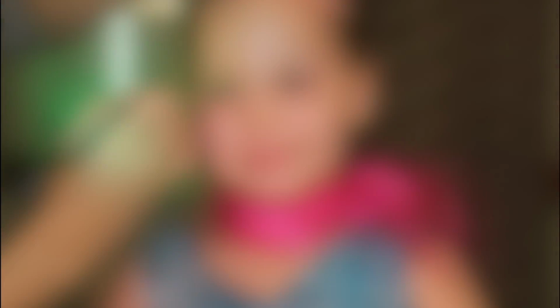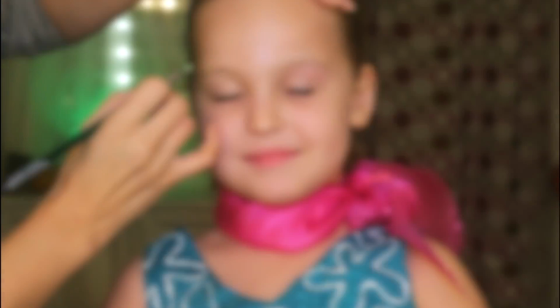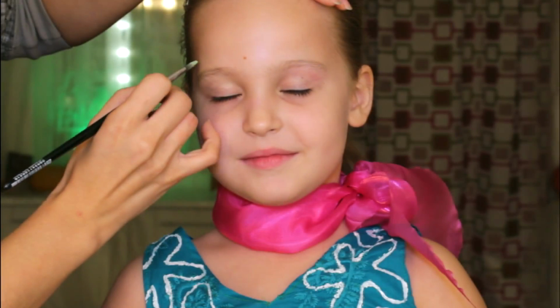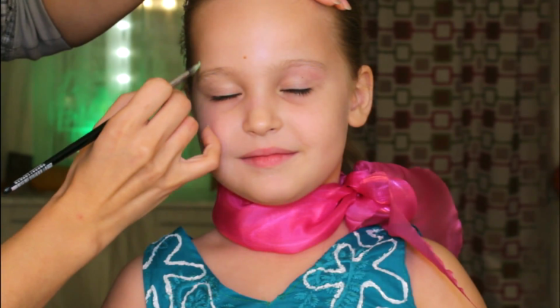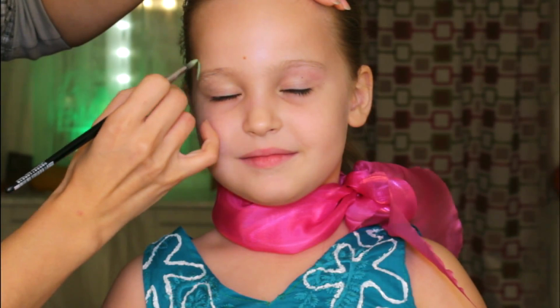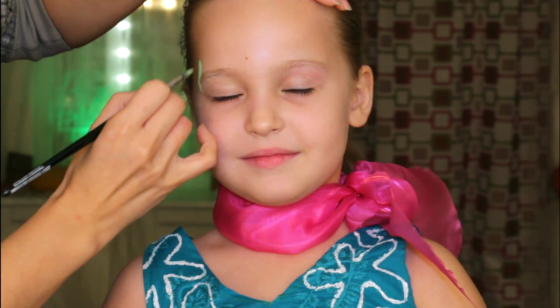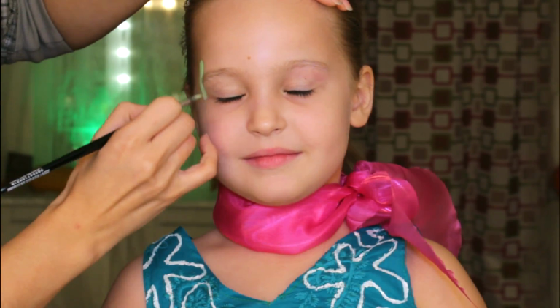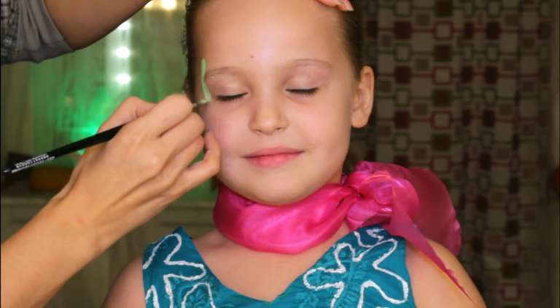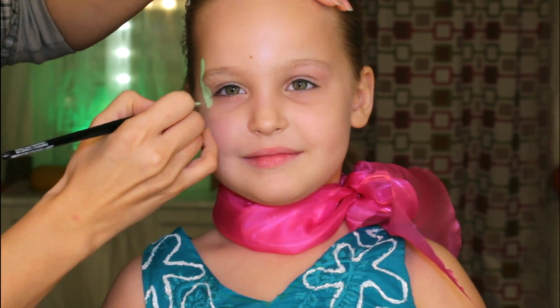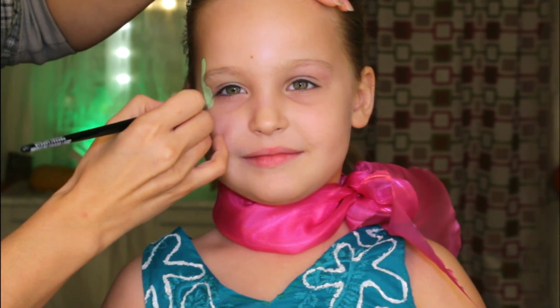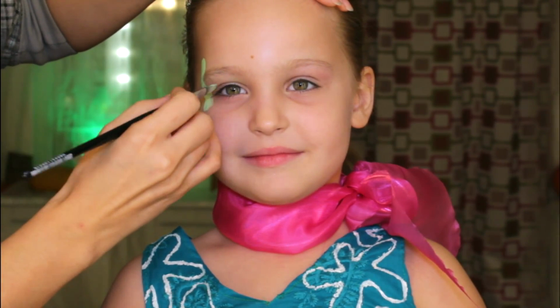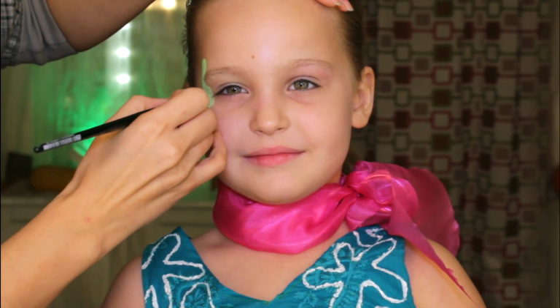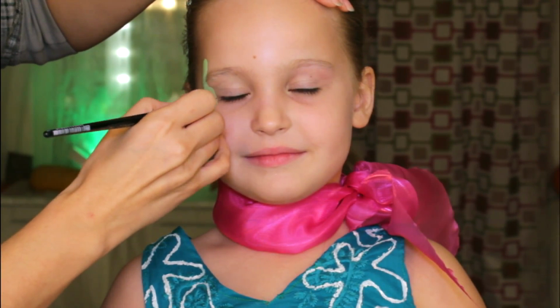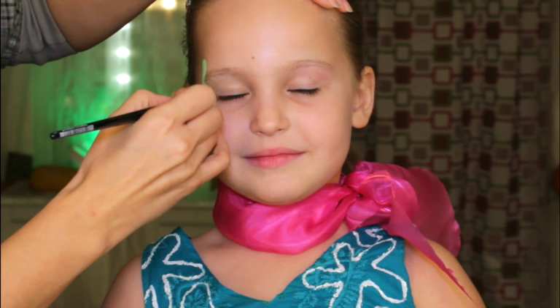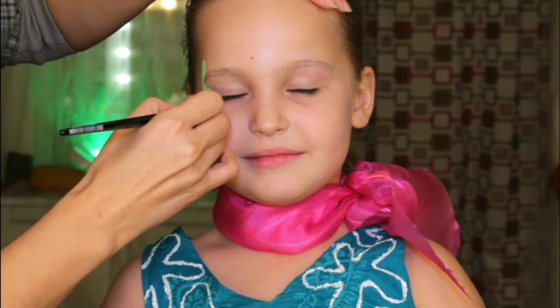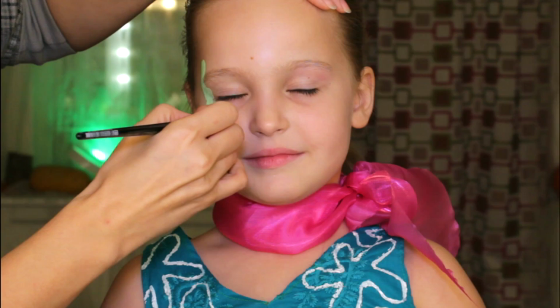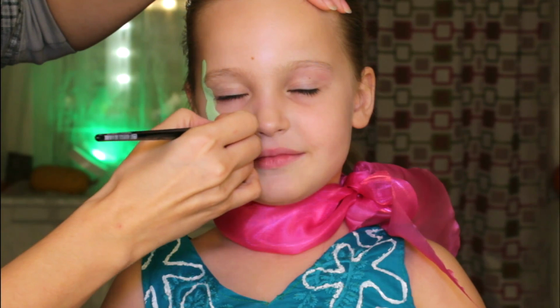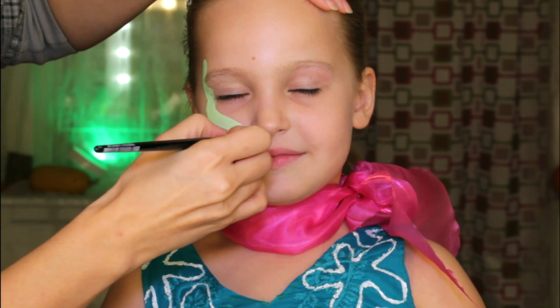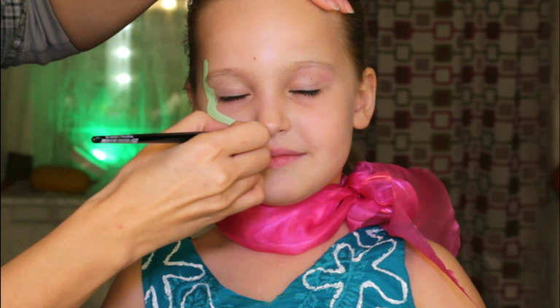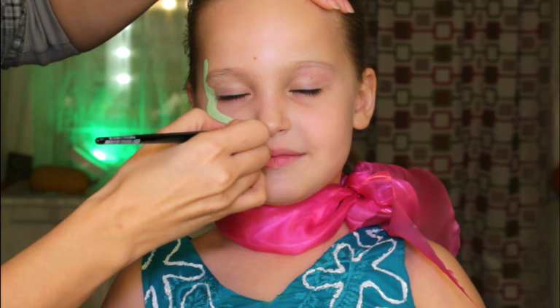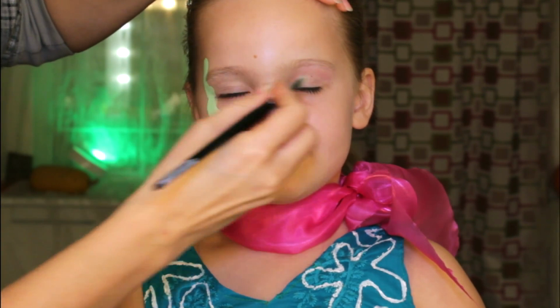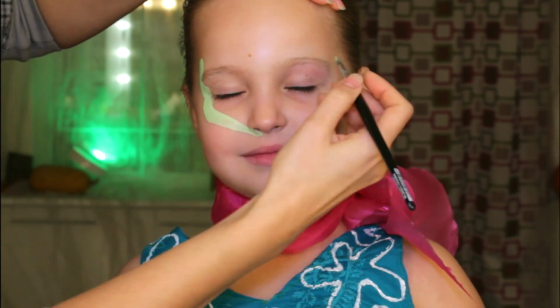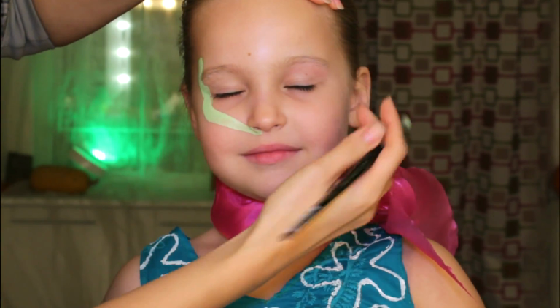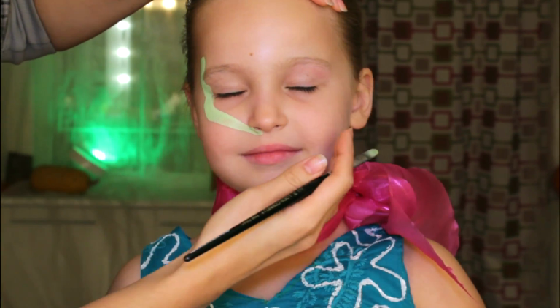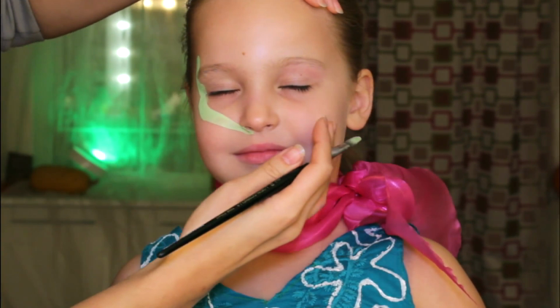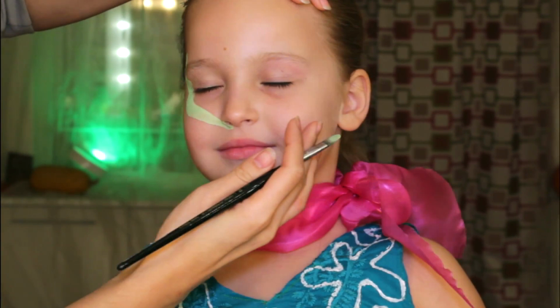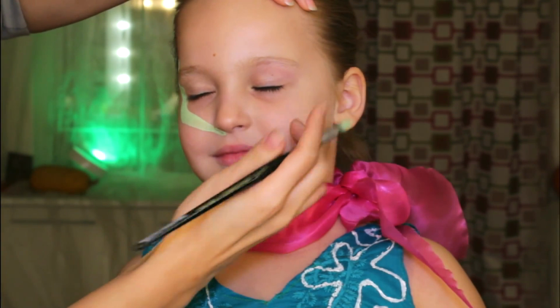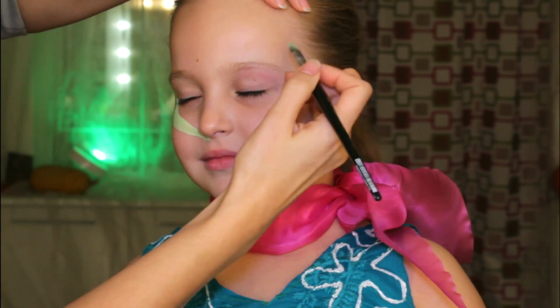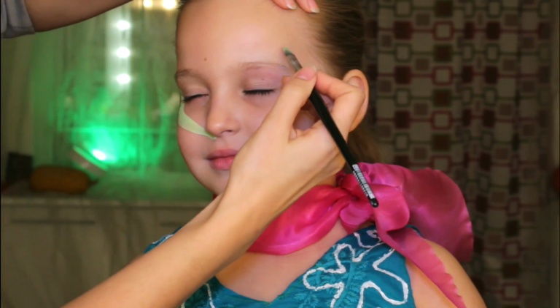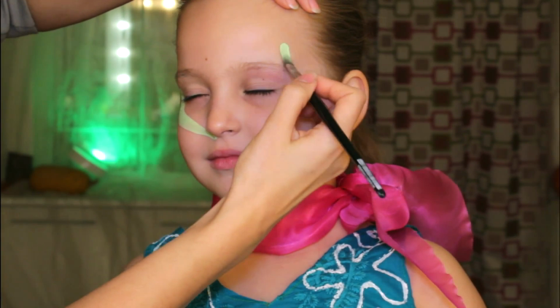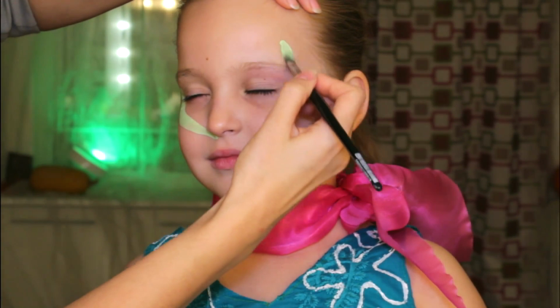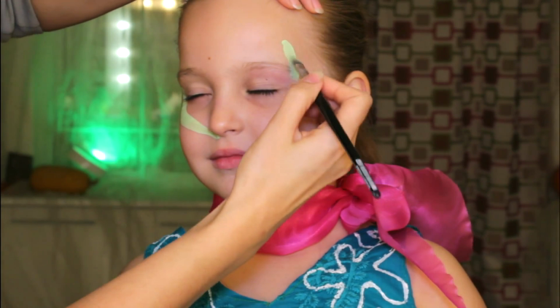Hi guys! This is Olga! Today I'm gonna show you how to transform your kid into Disgust from the Inside Out movie.